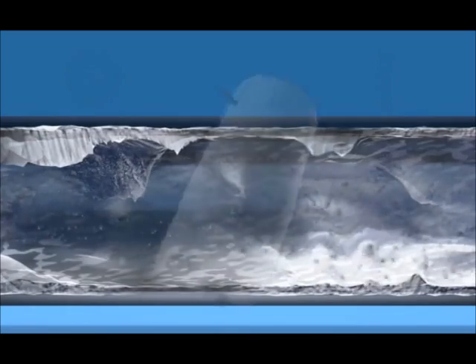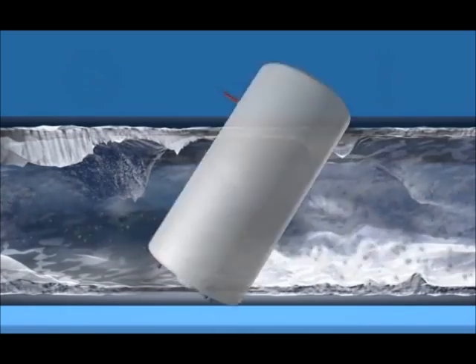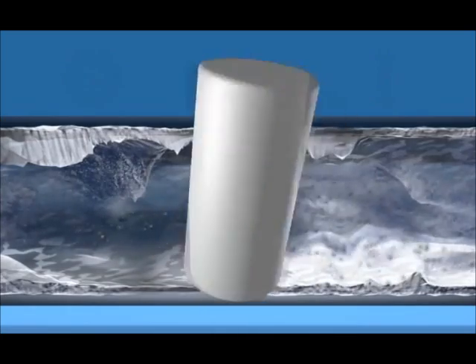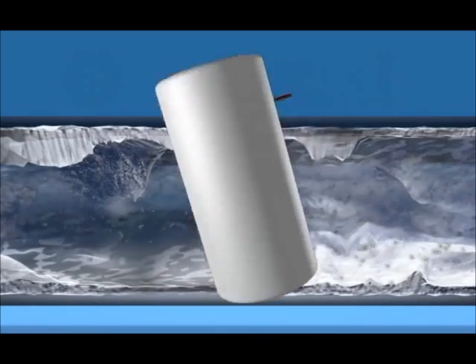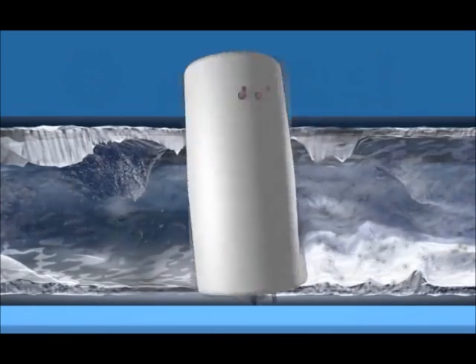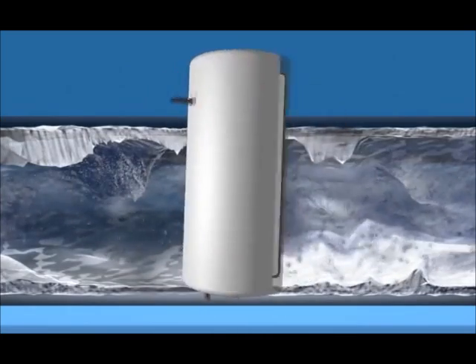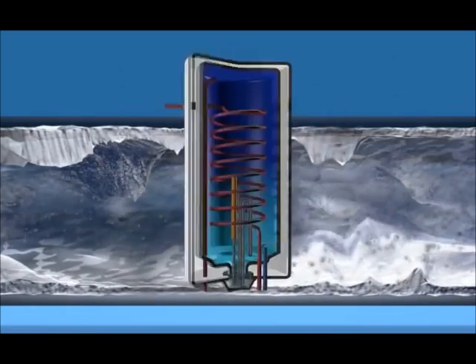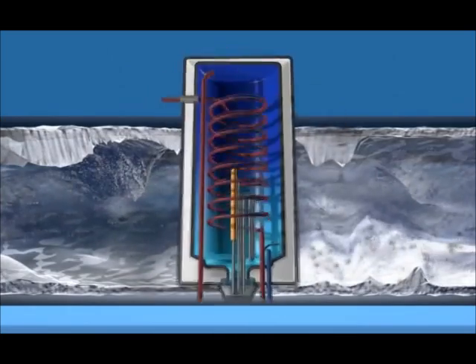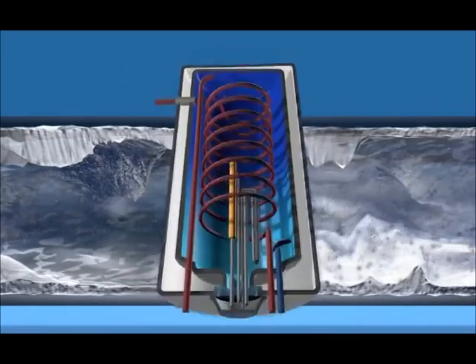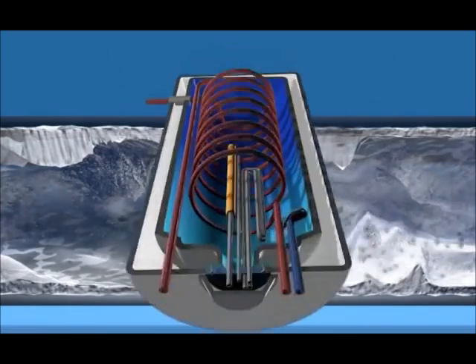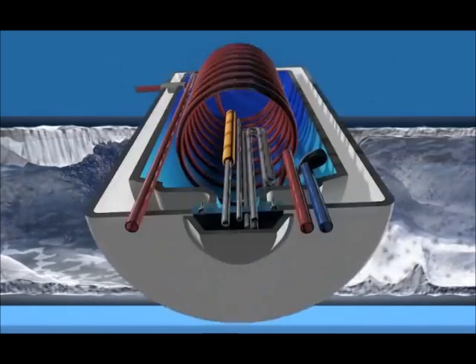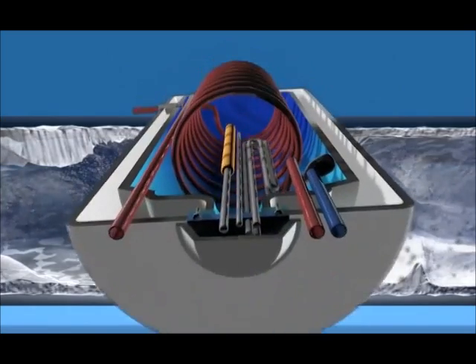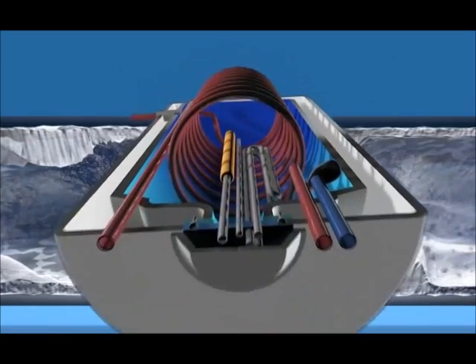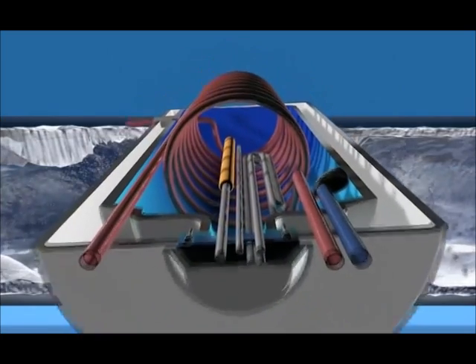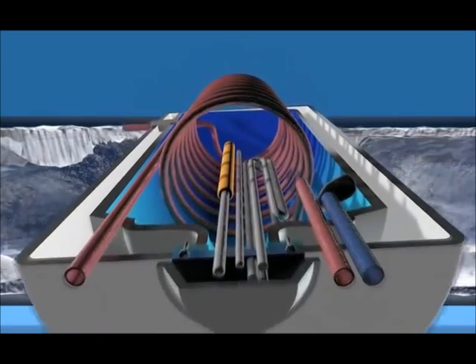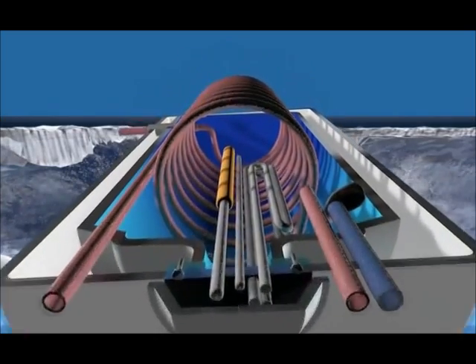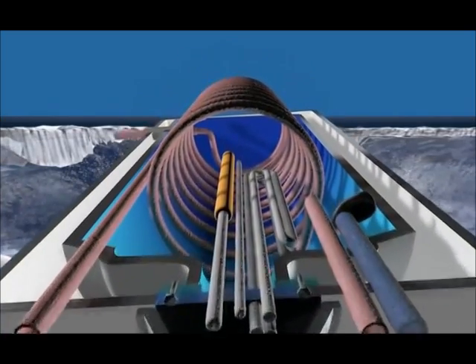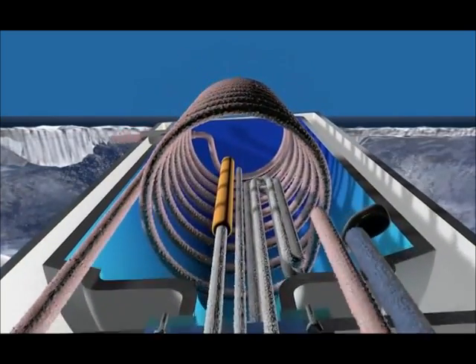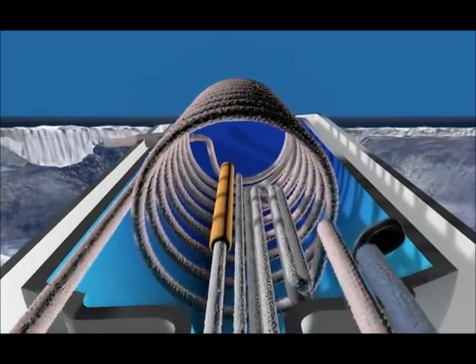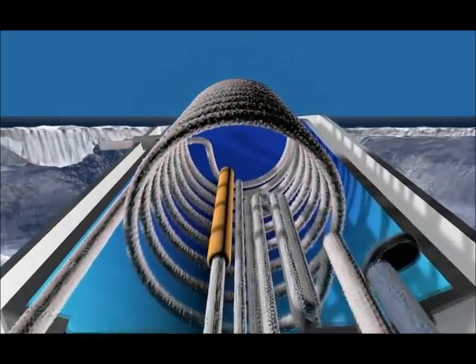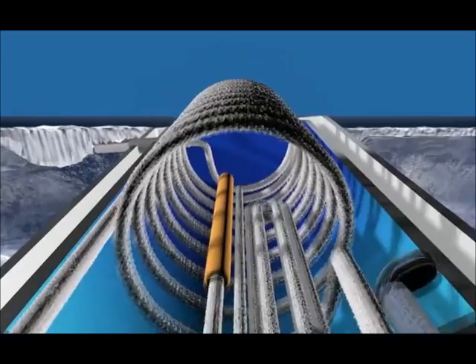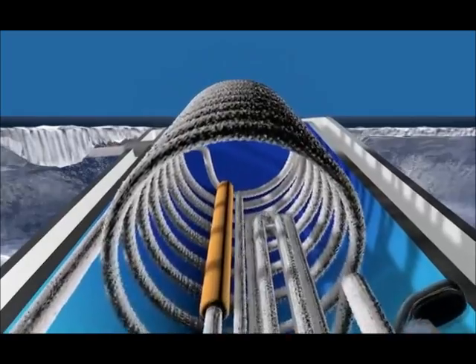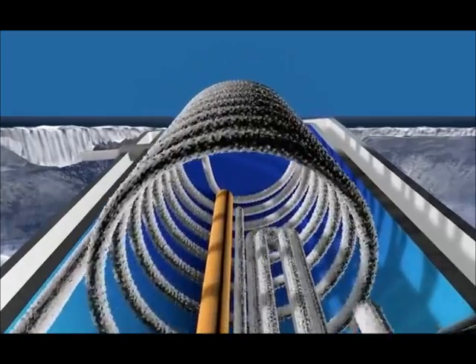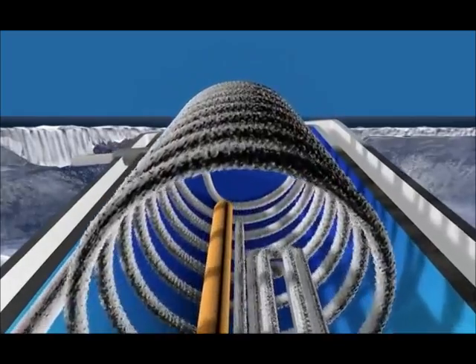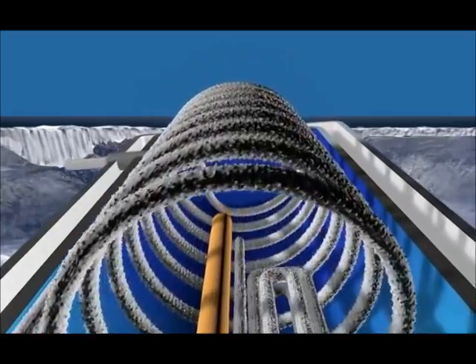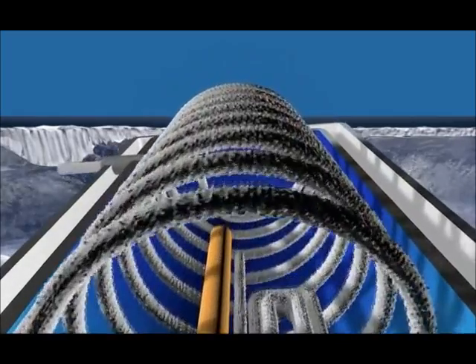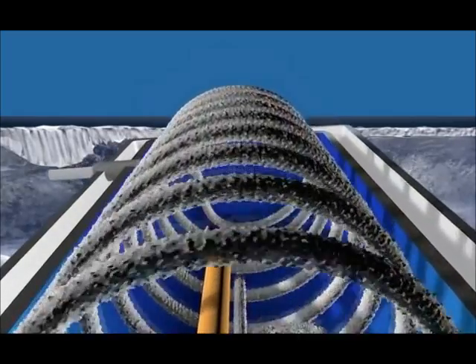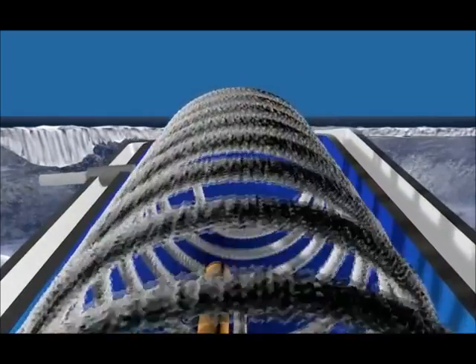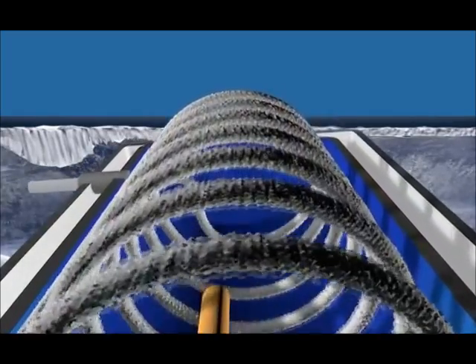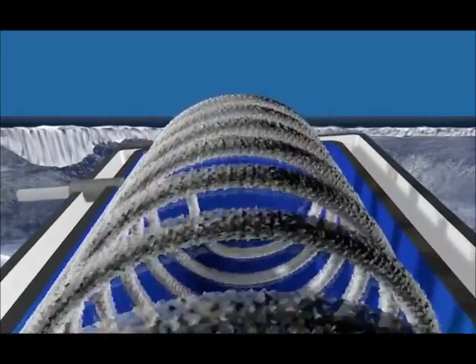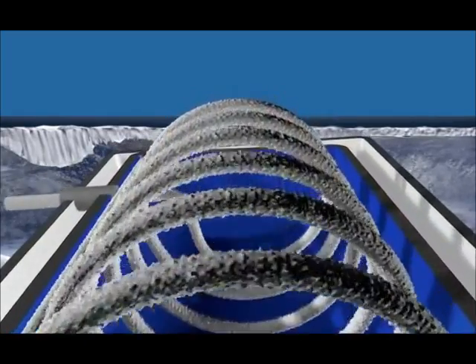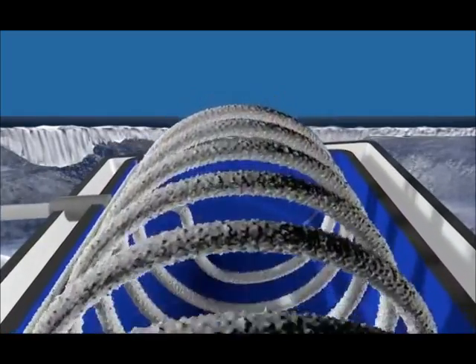As scale accumulates, it will act as an insulating layer, which will reduce heat transfer efficiency and cause restricted flow.